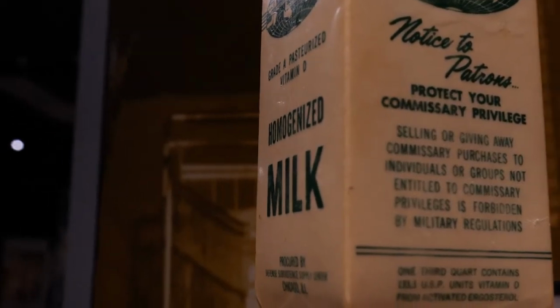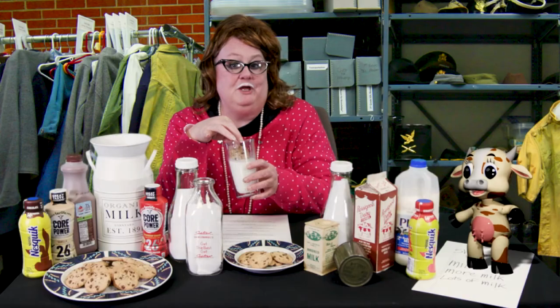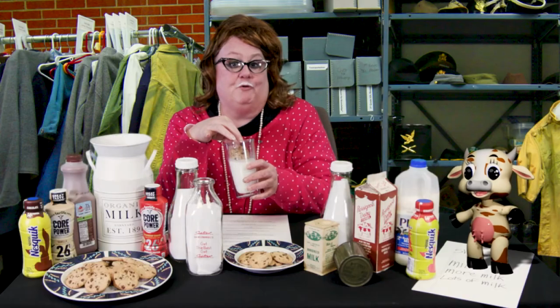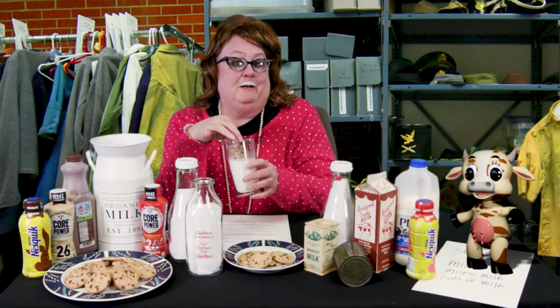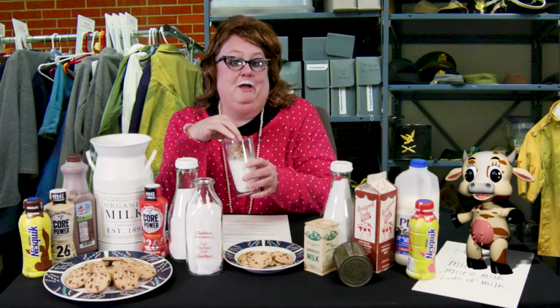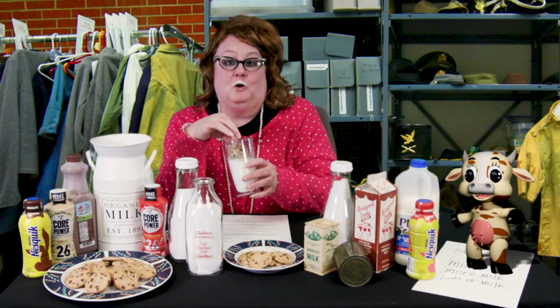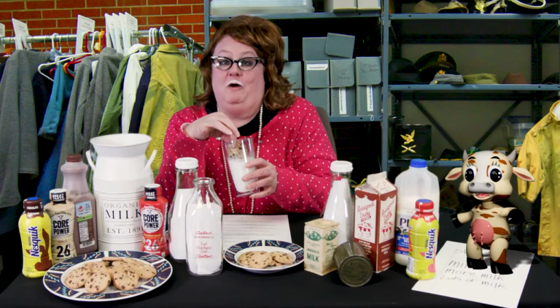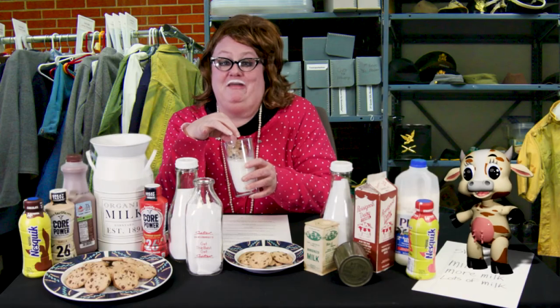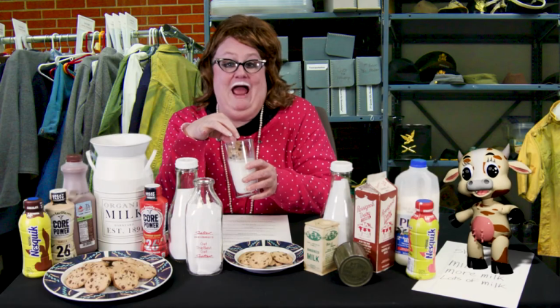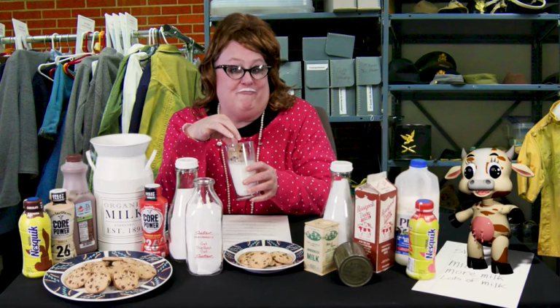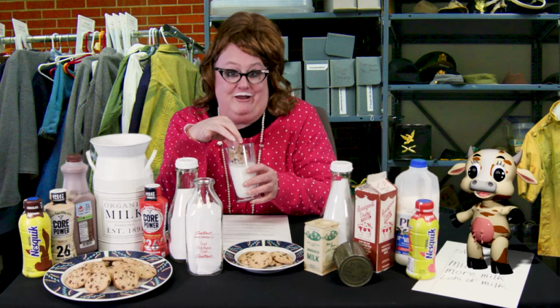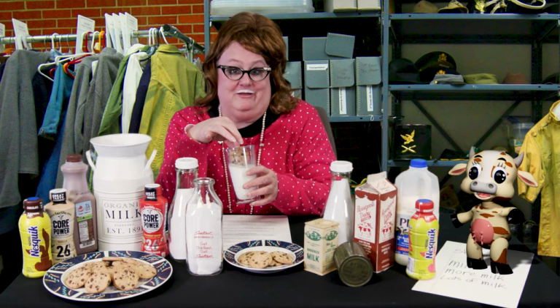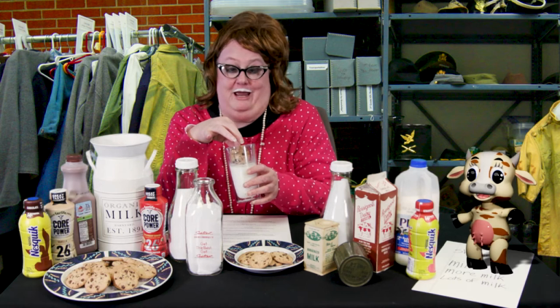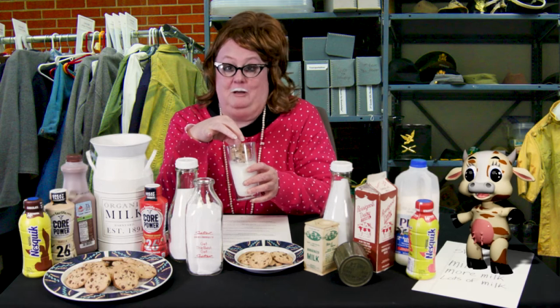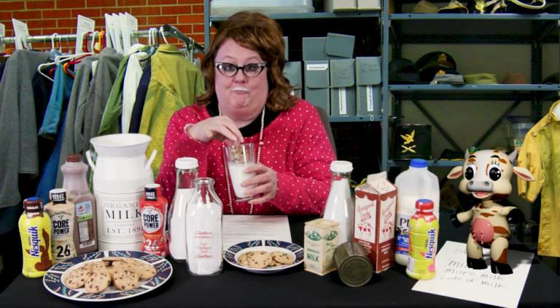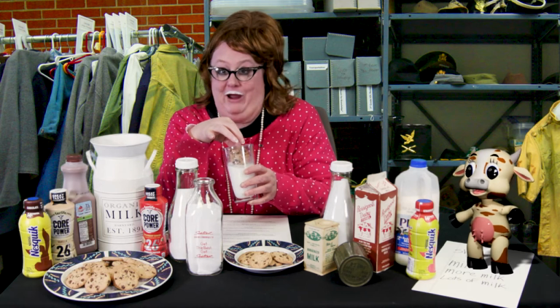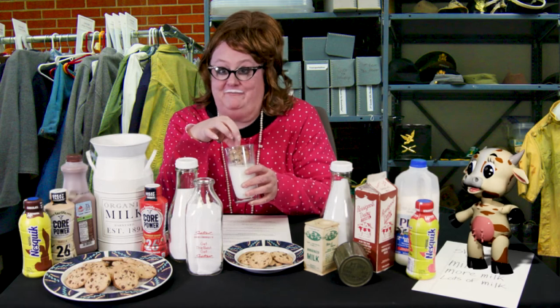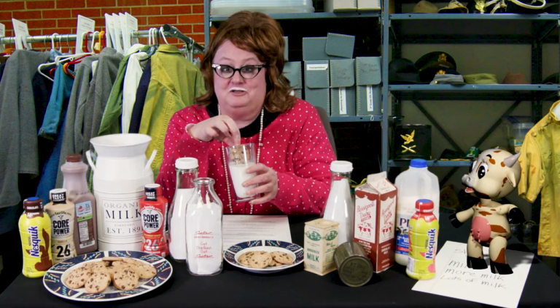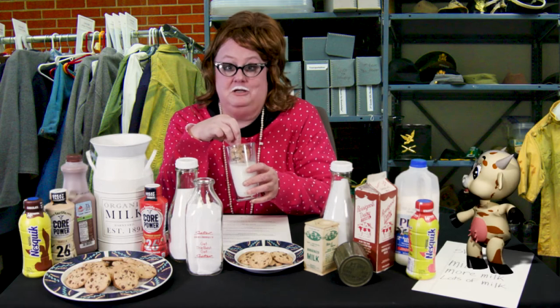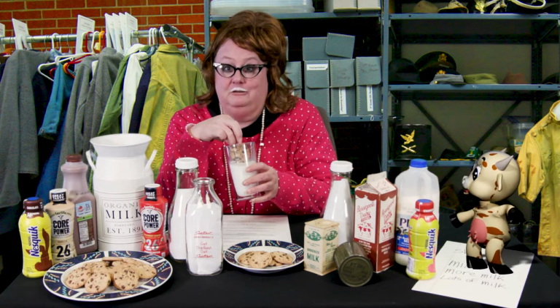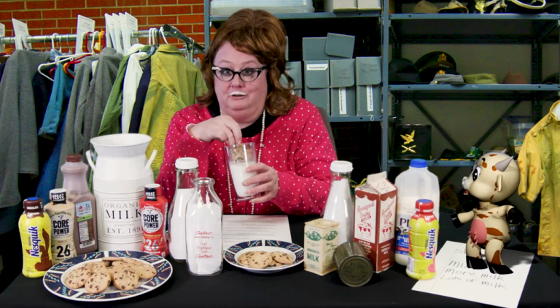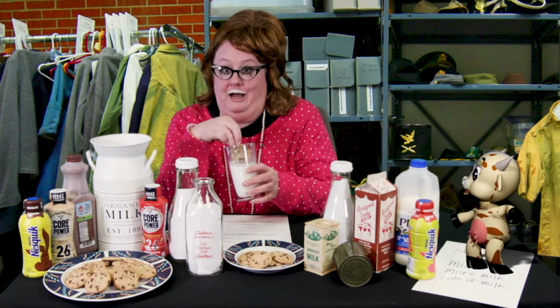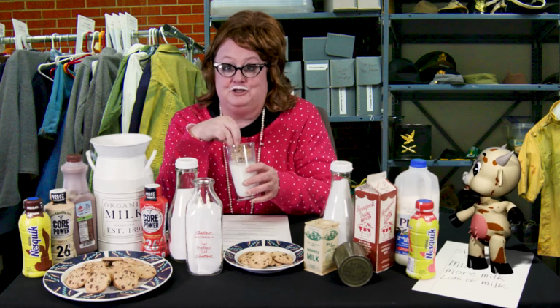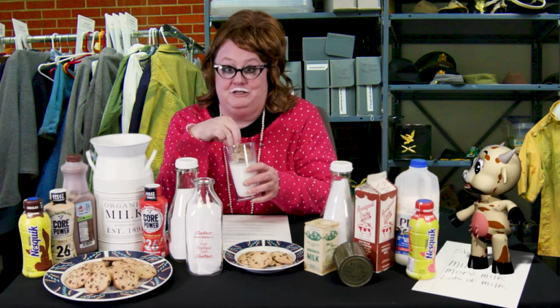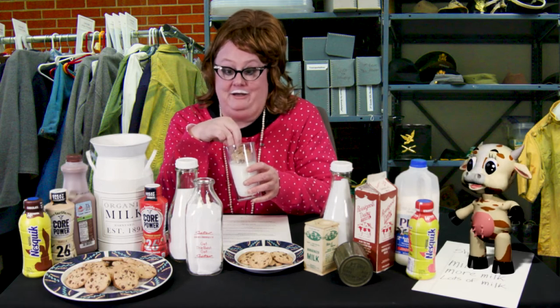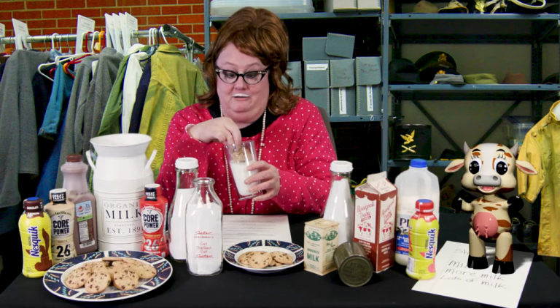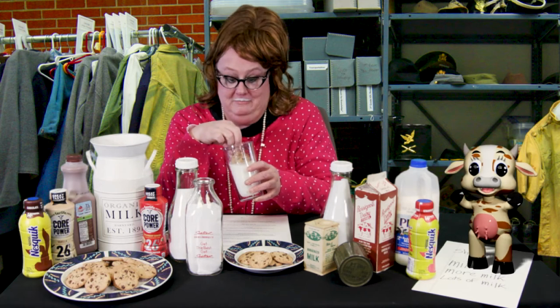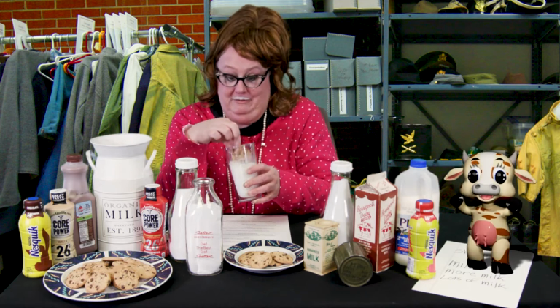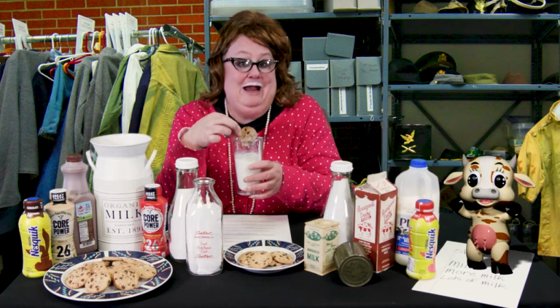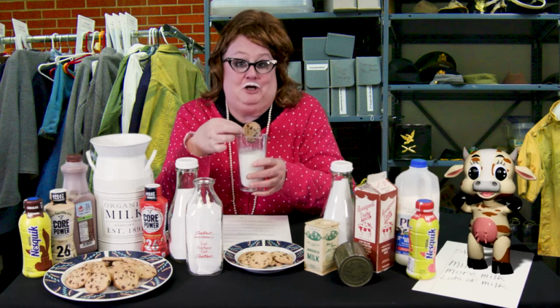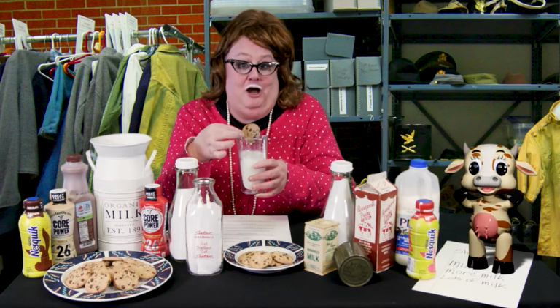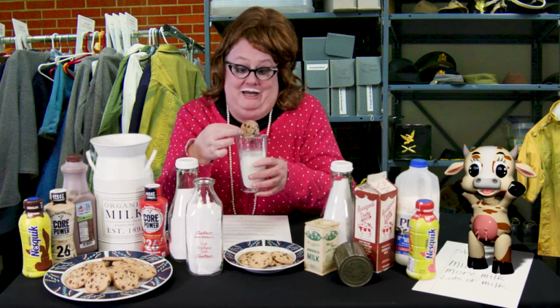We drink milk with everything — breakfast, lunch, dinner, and cookies!